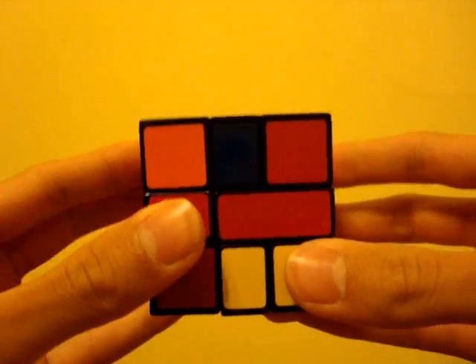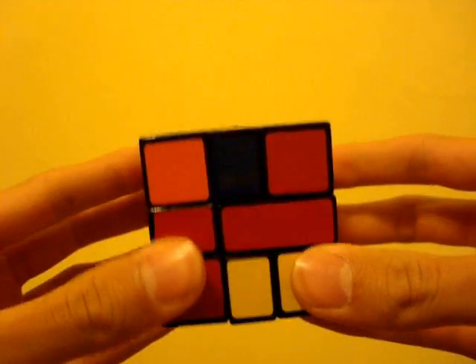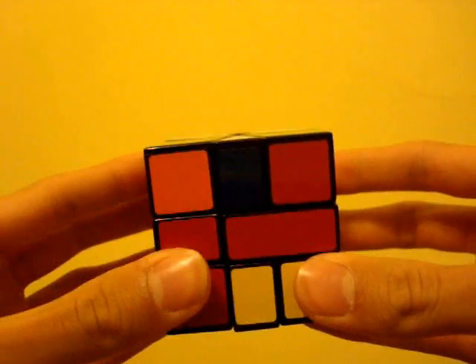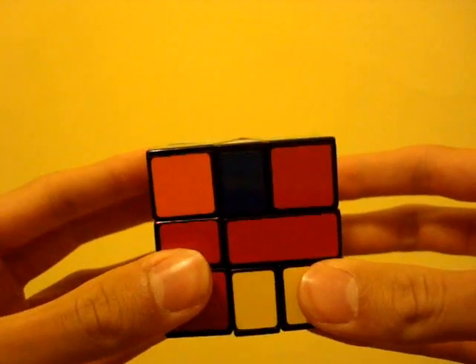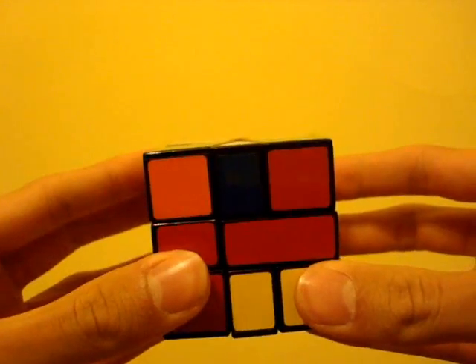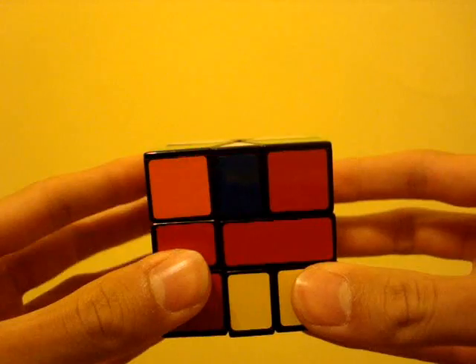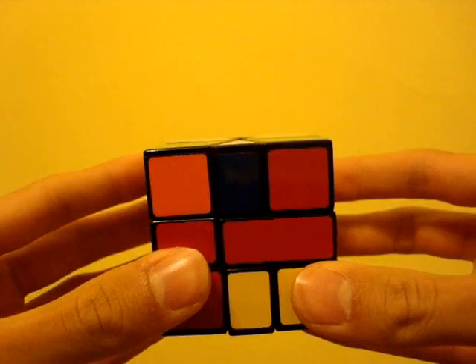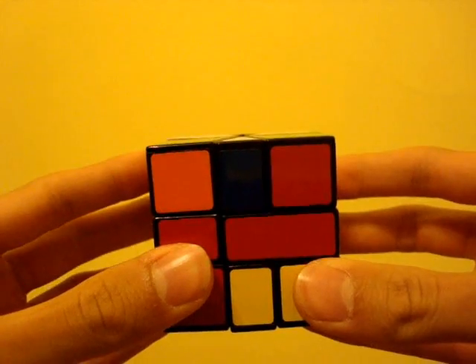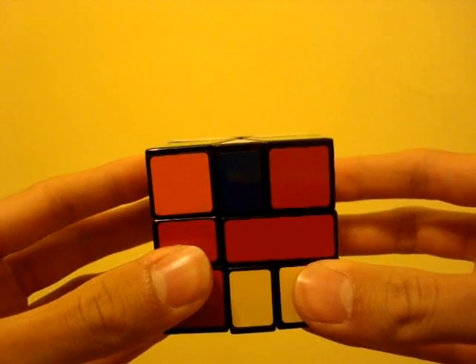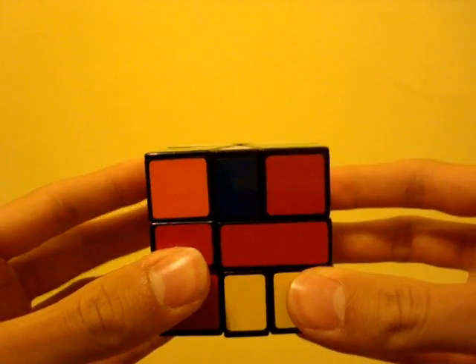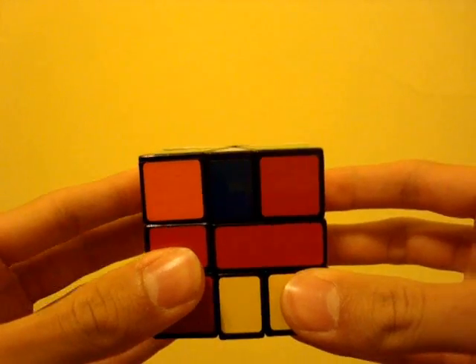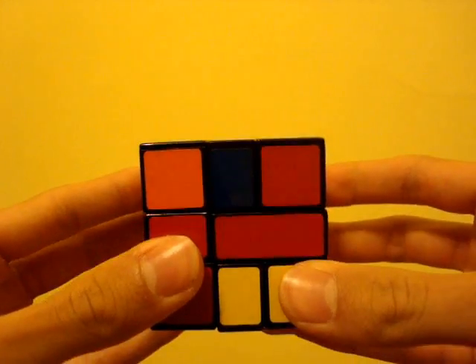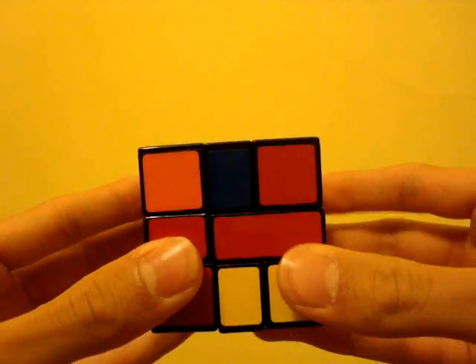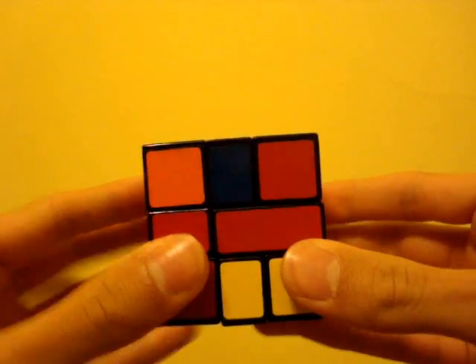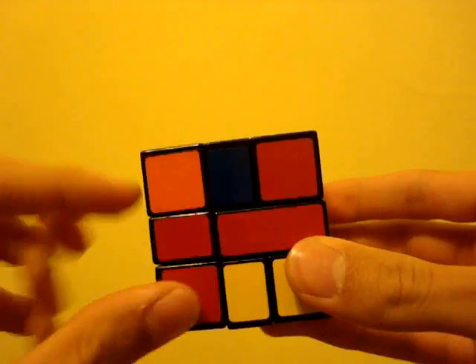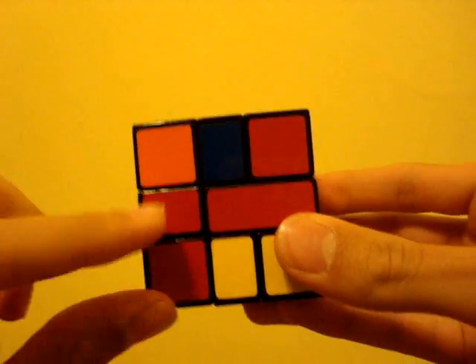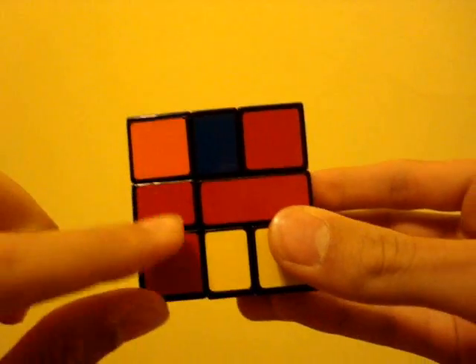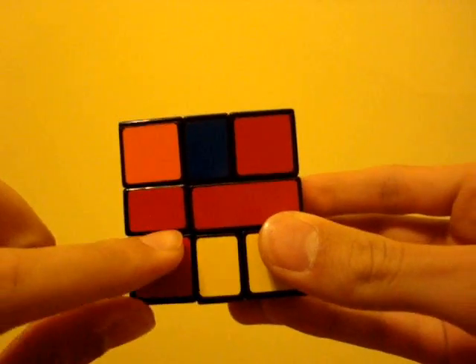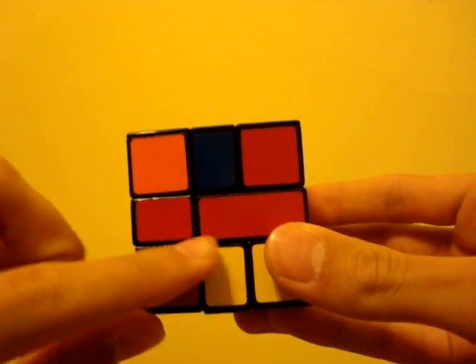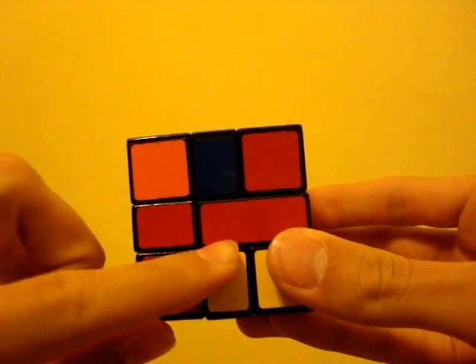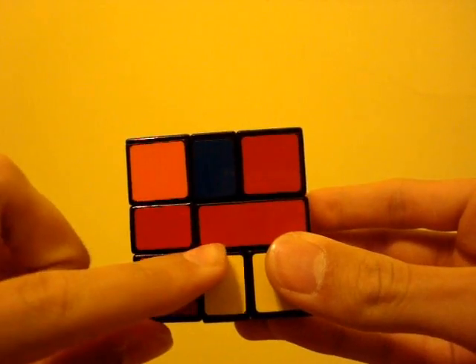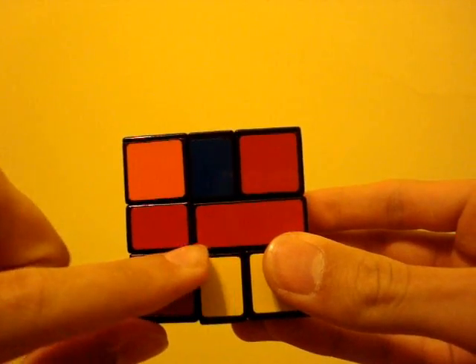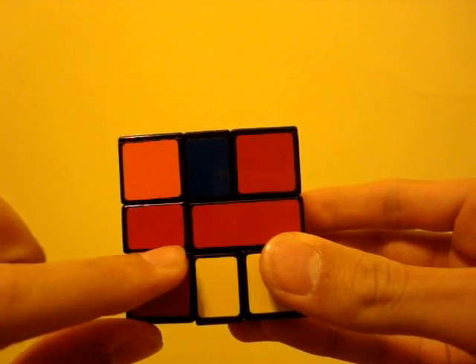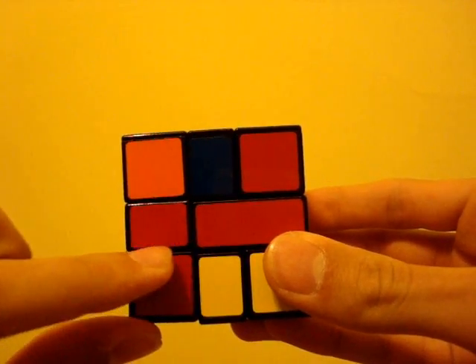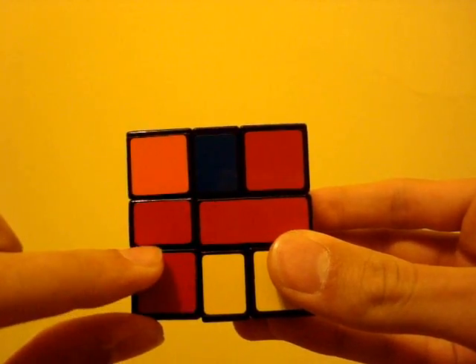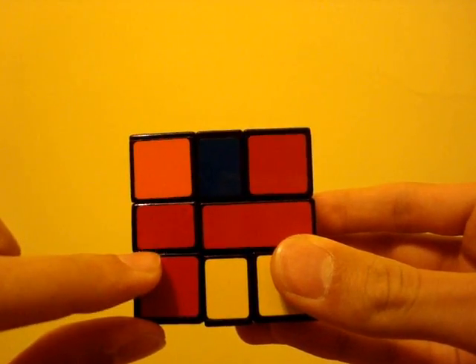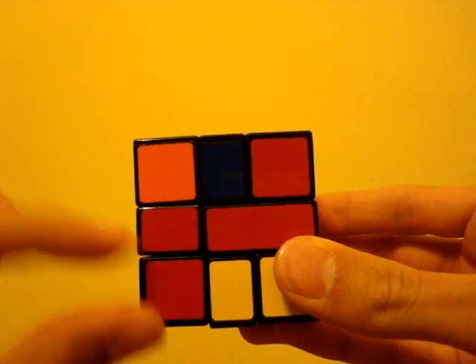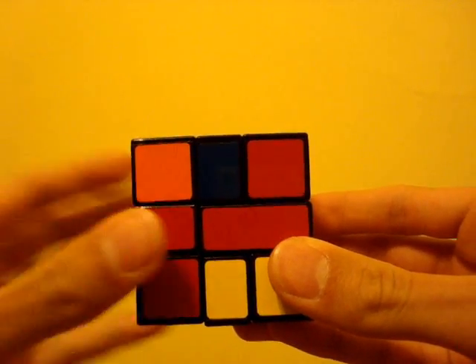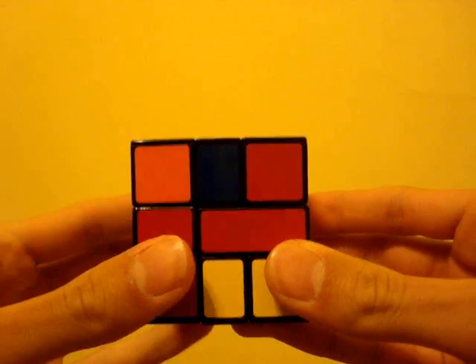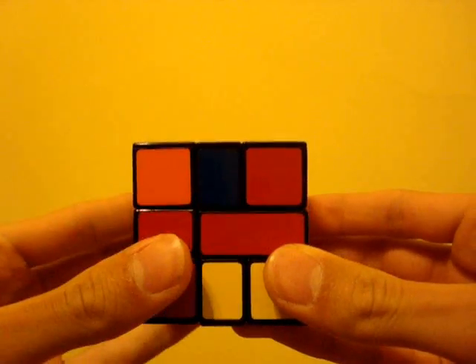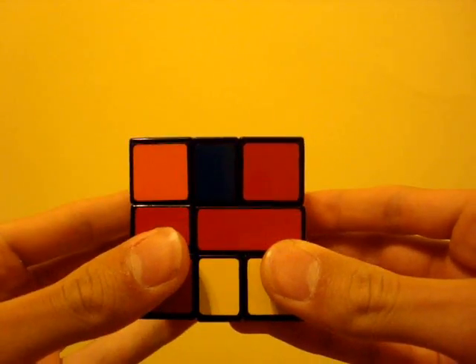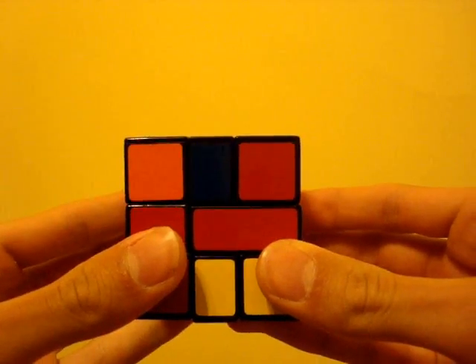You'll notice I always hold the puzzle so that the little side of the middle layer is on the left. You should do the same.